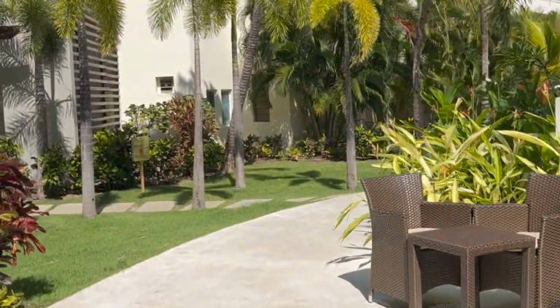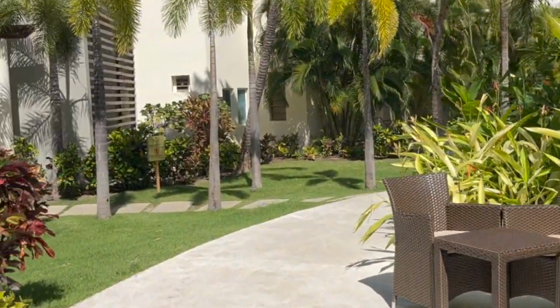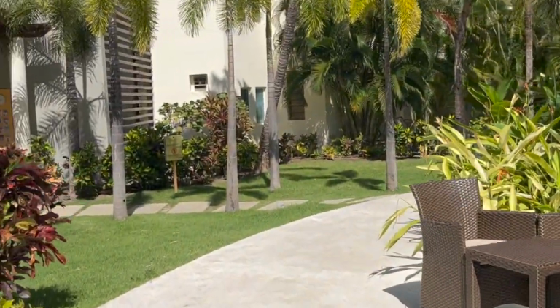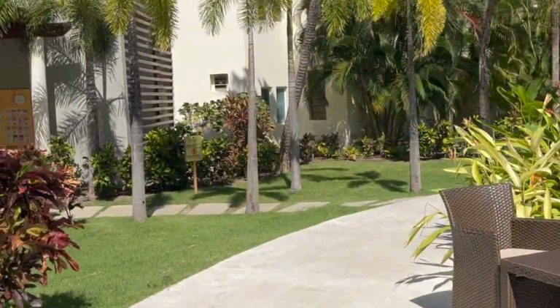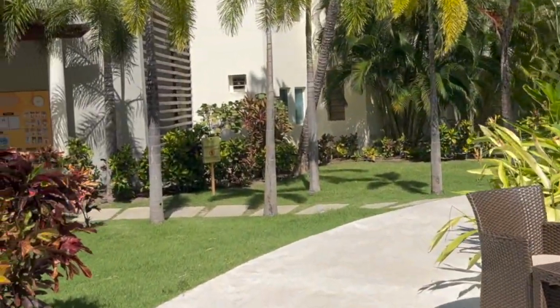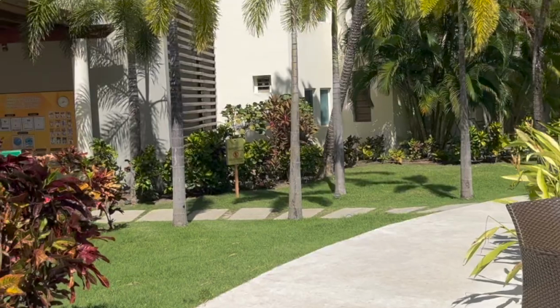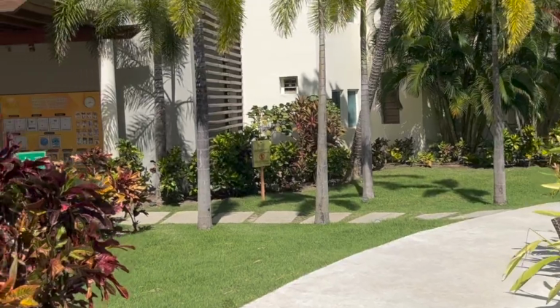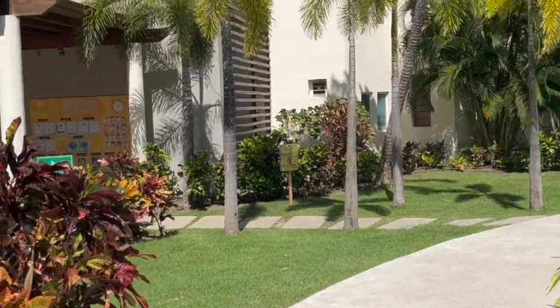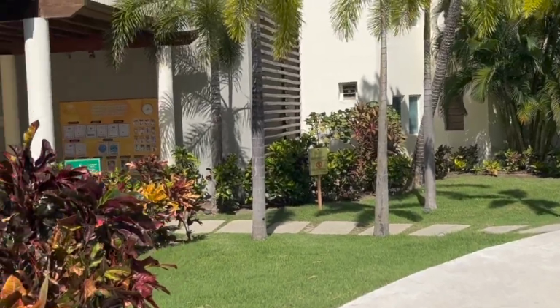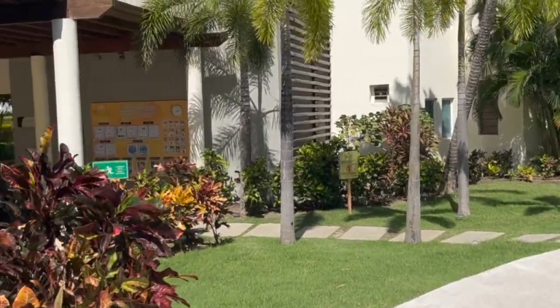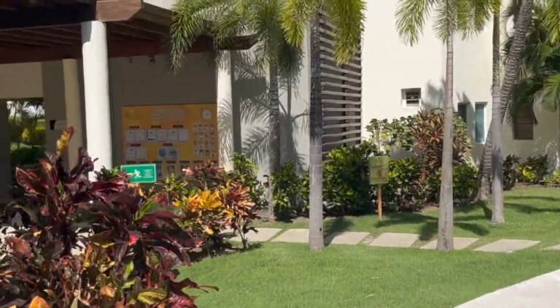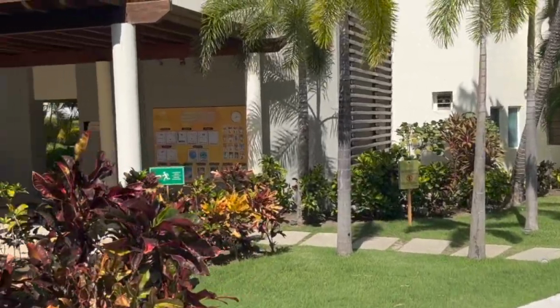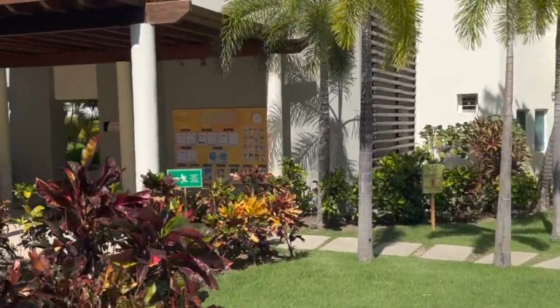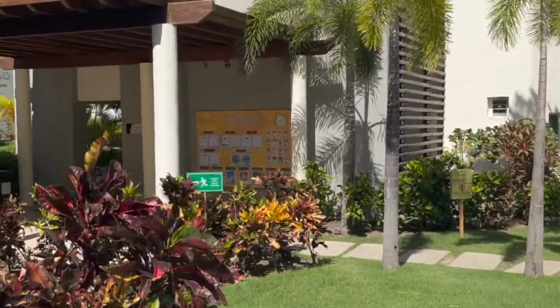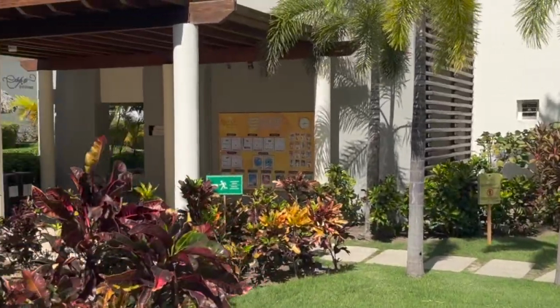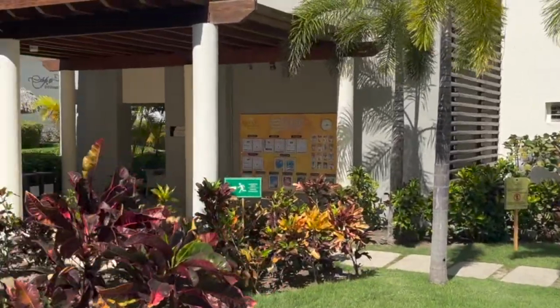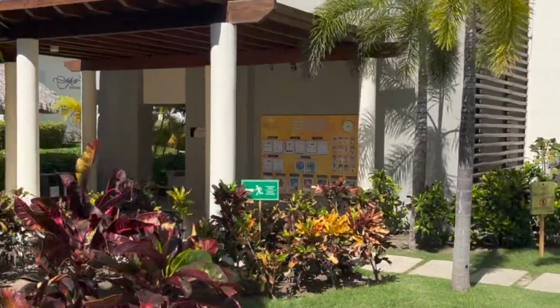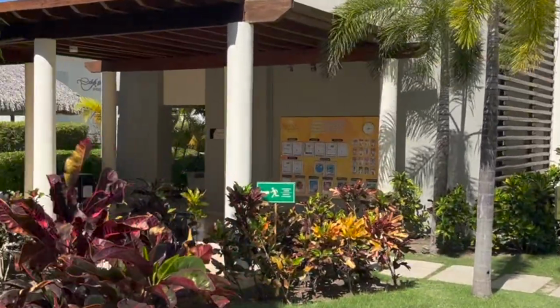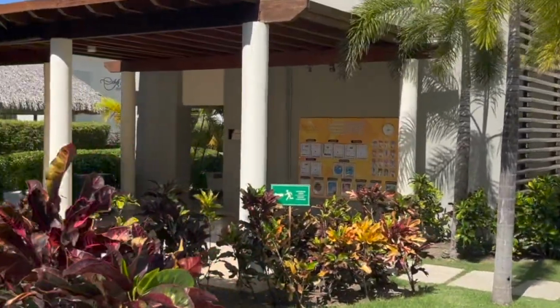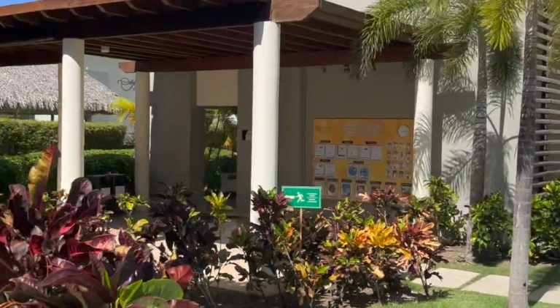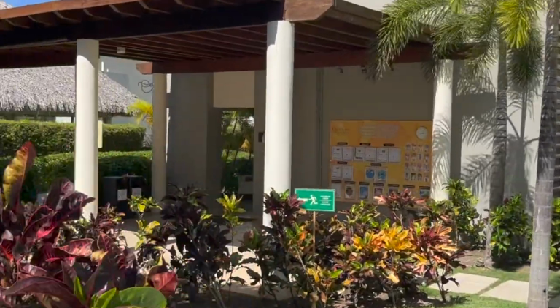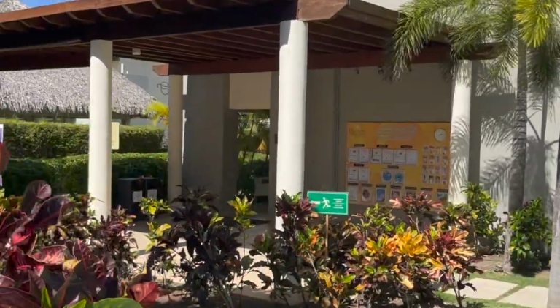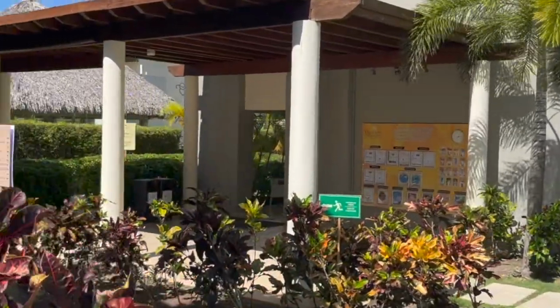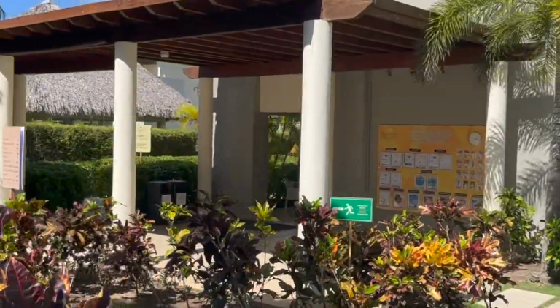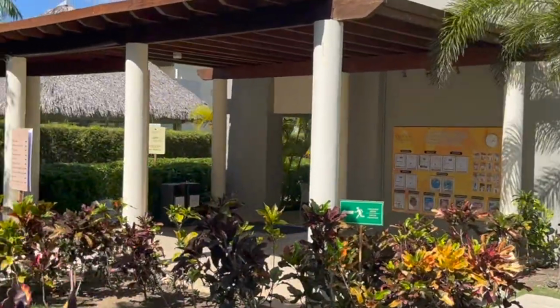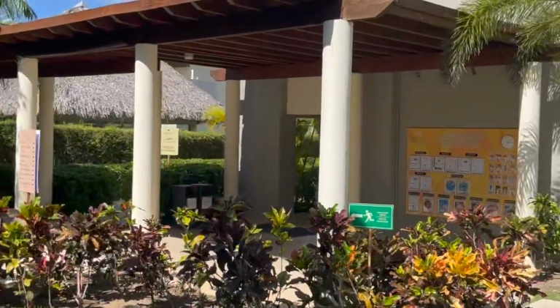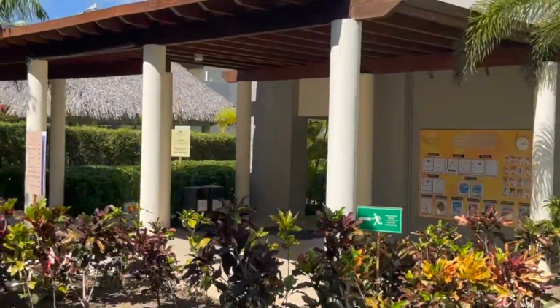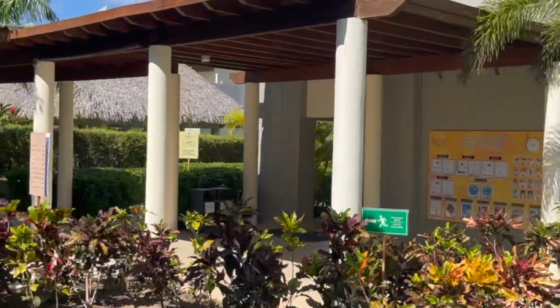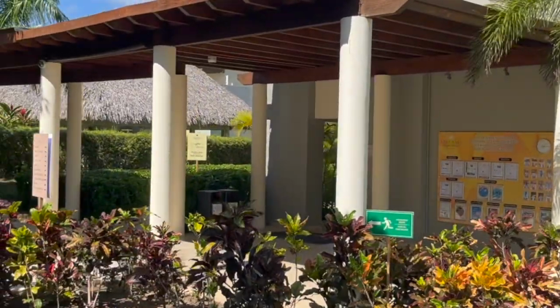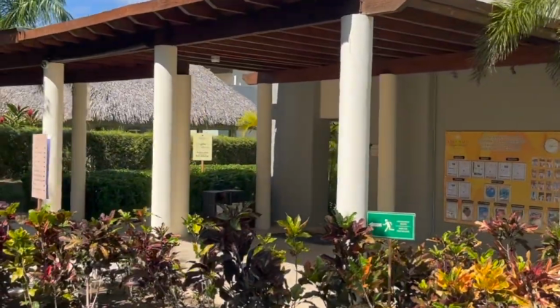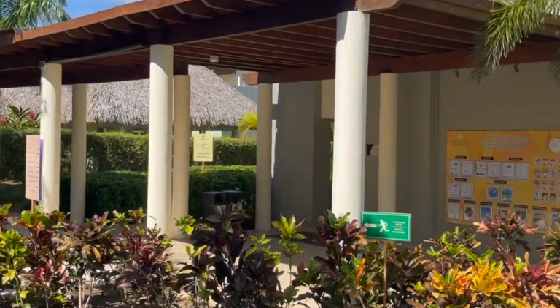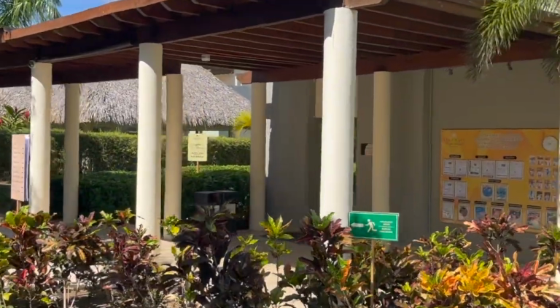Over here we have the spa and the fitness center, just right down that hall.